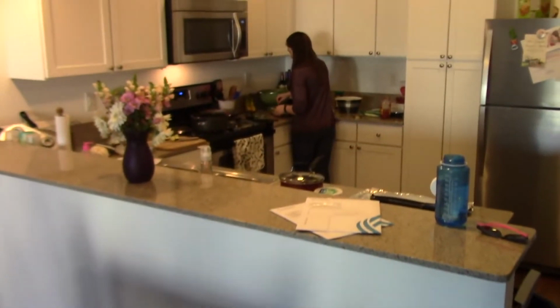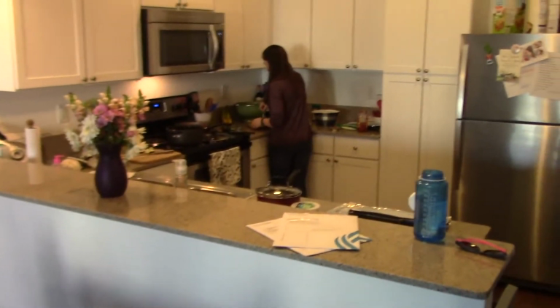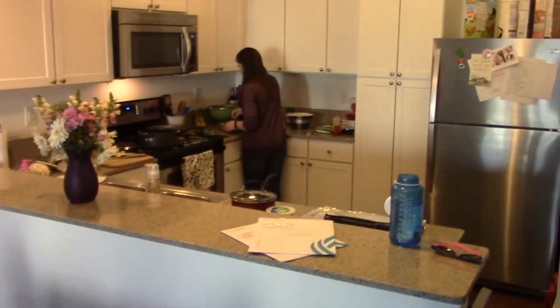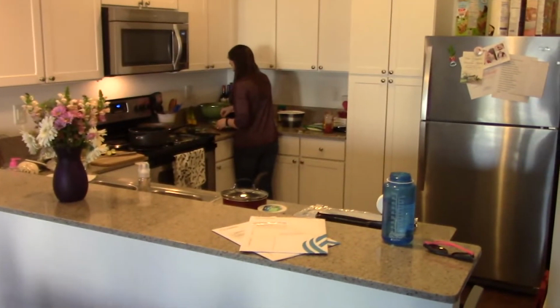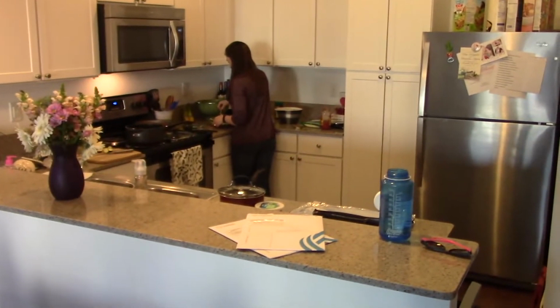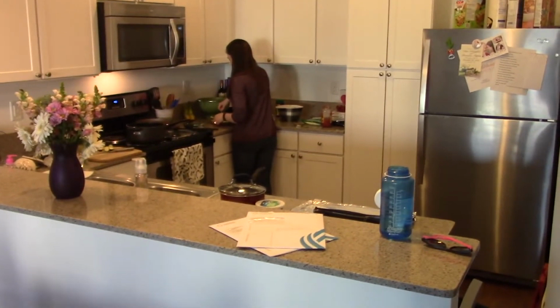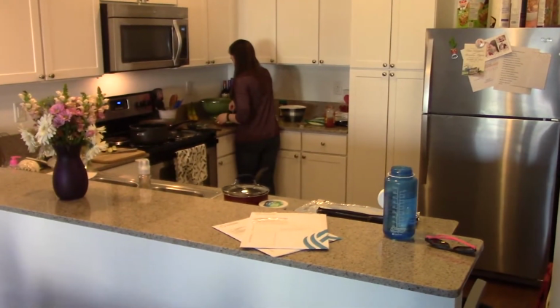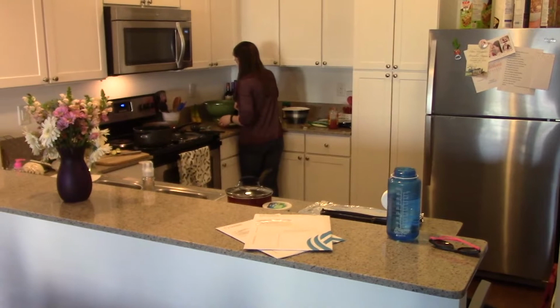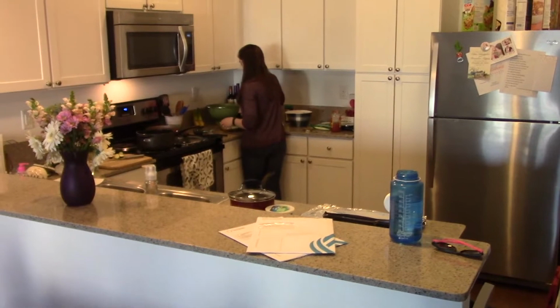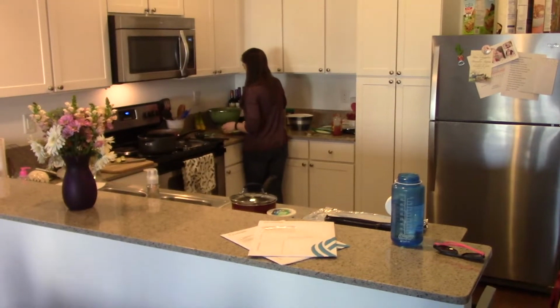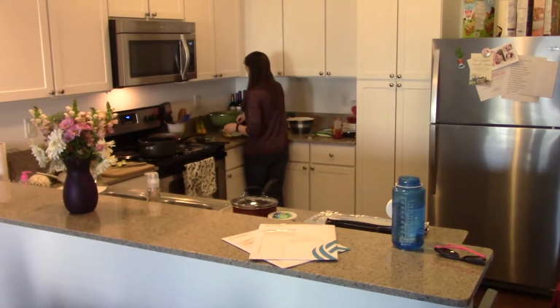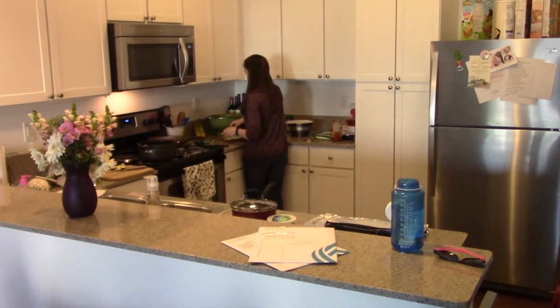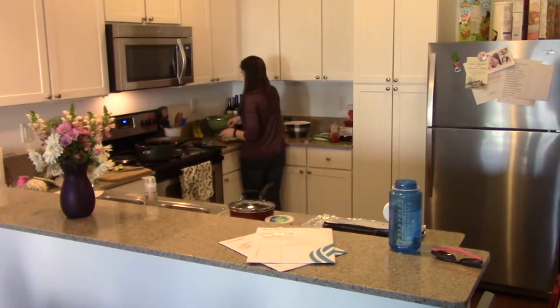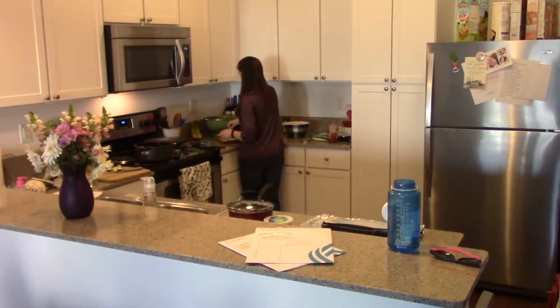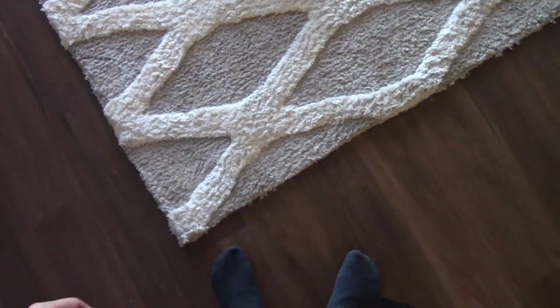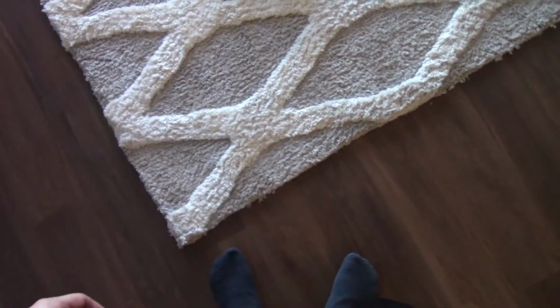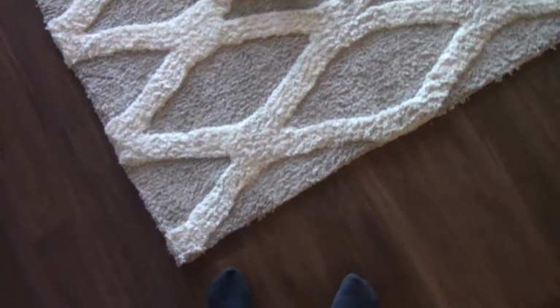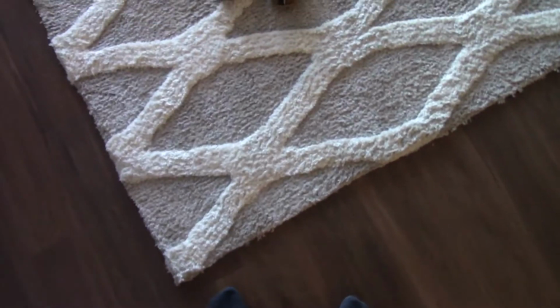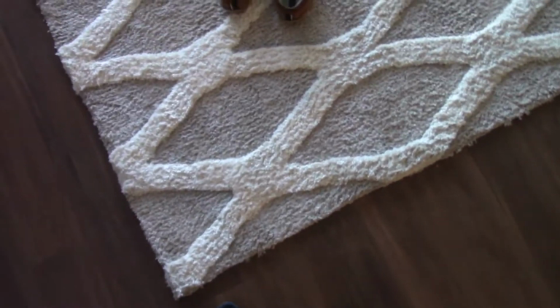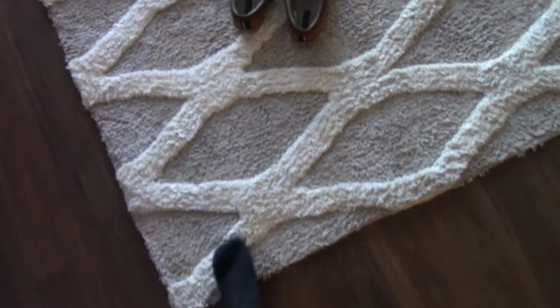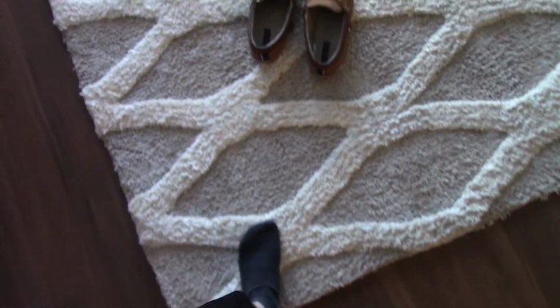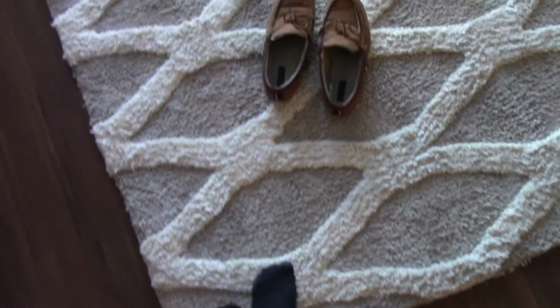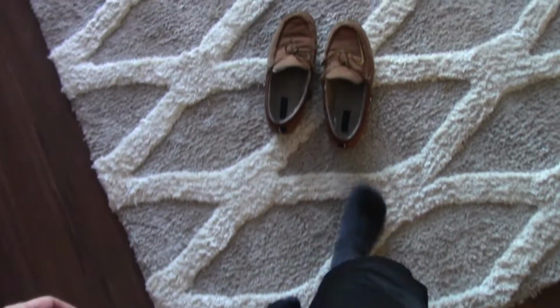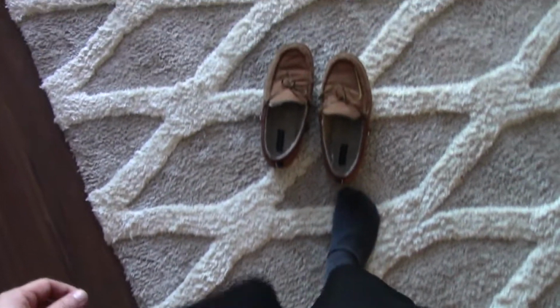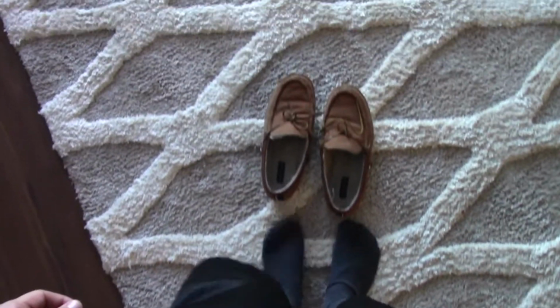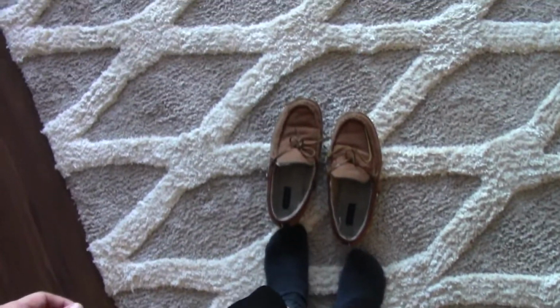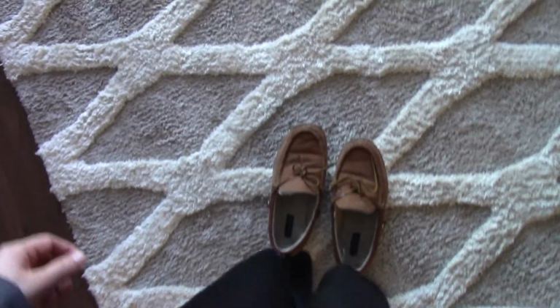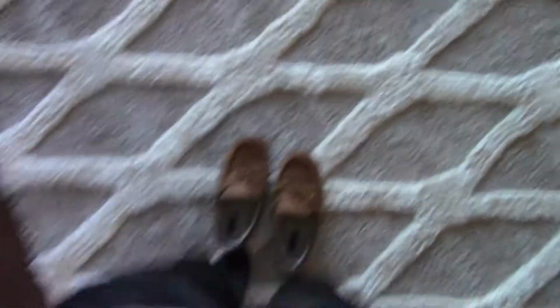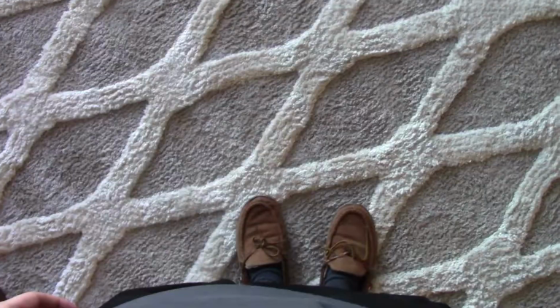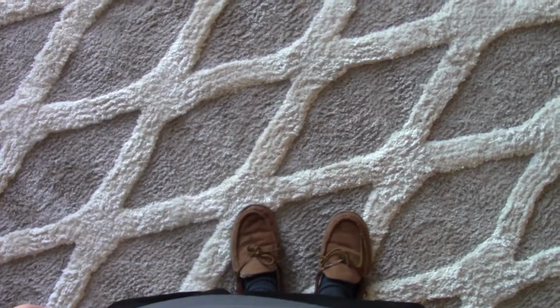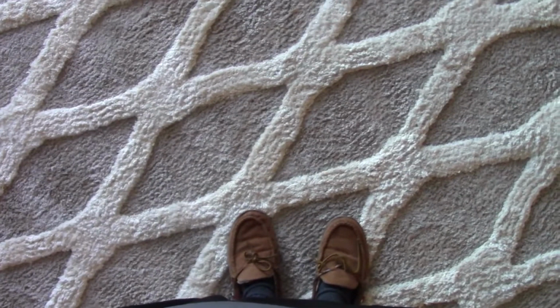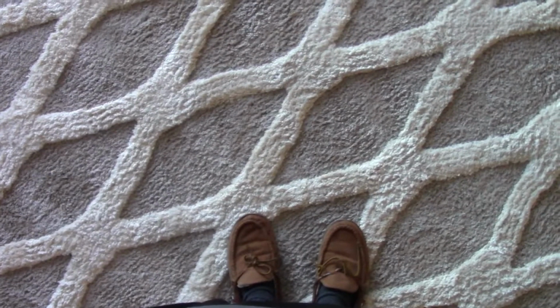We got Brandon making me some lasagna, so that's sweet. Time to put on my slippers — there we go, all set.